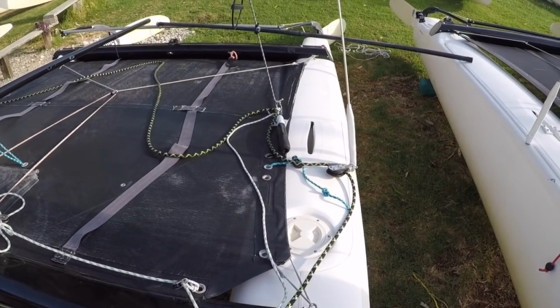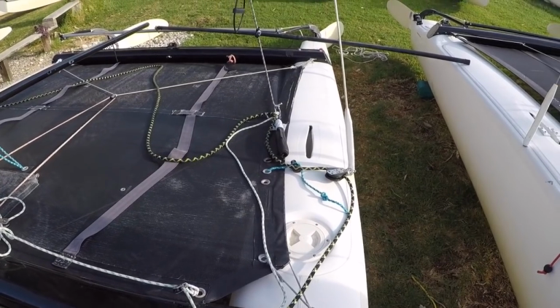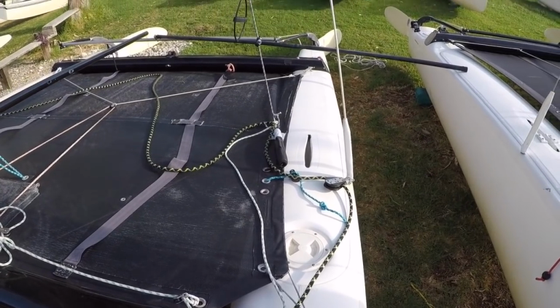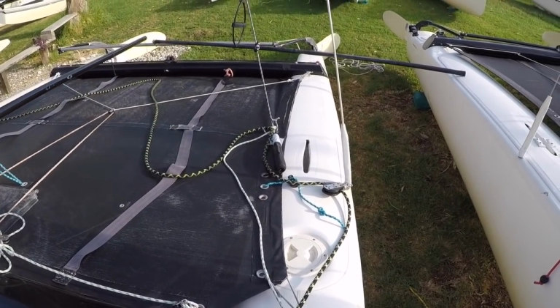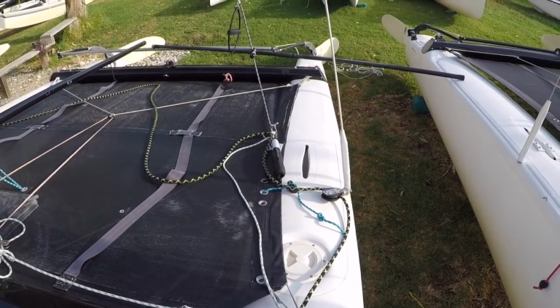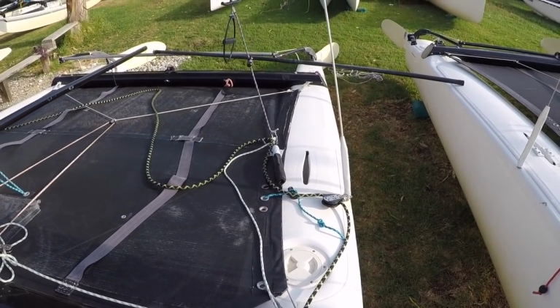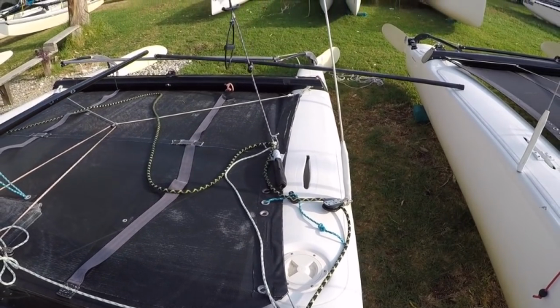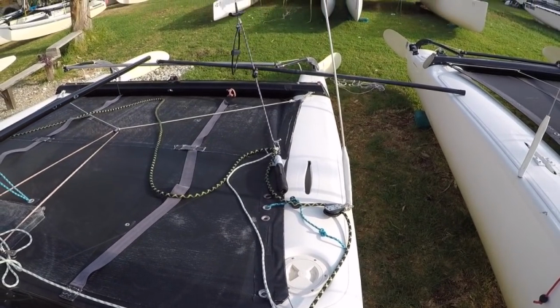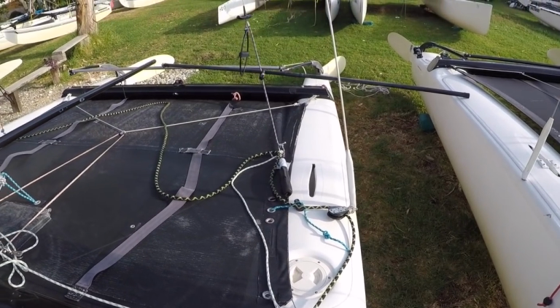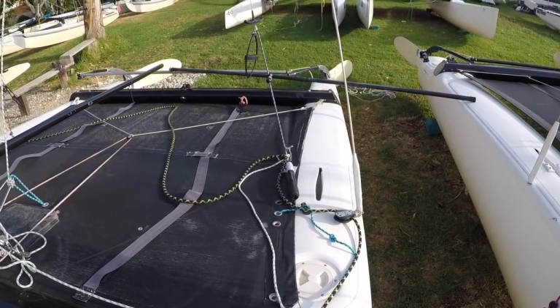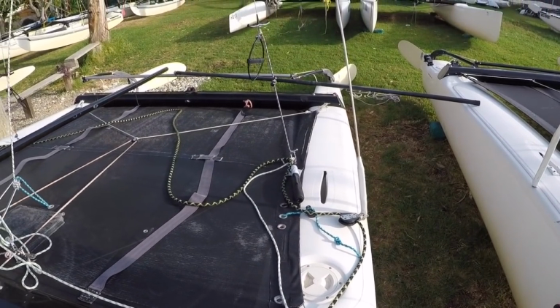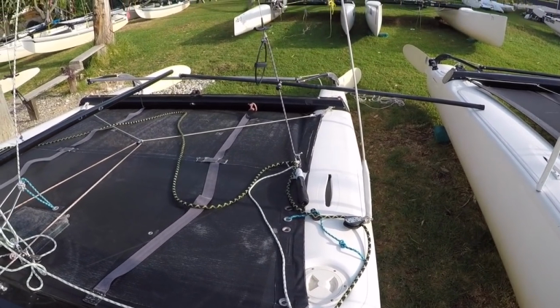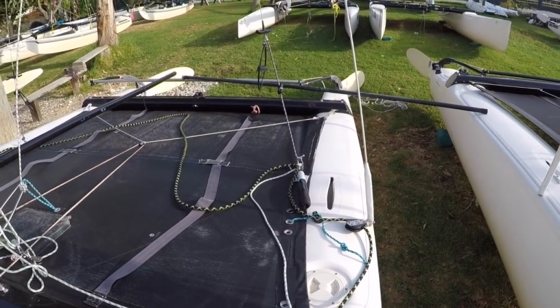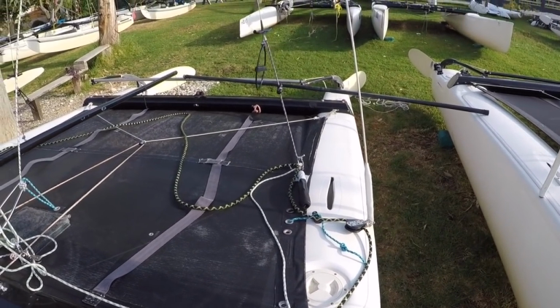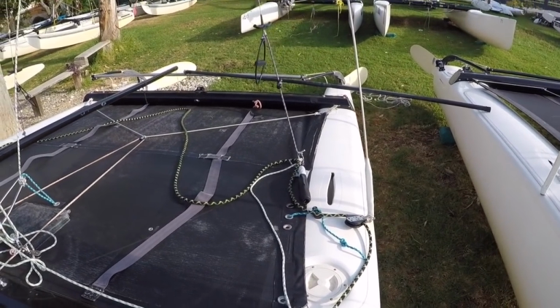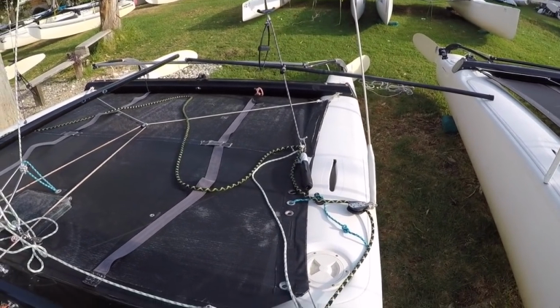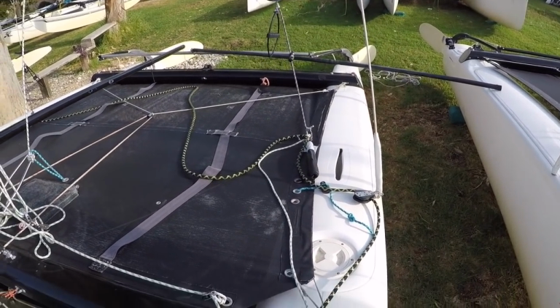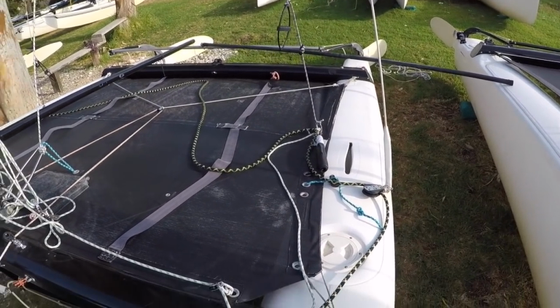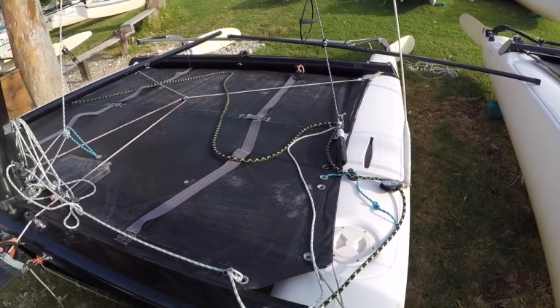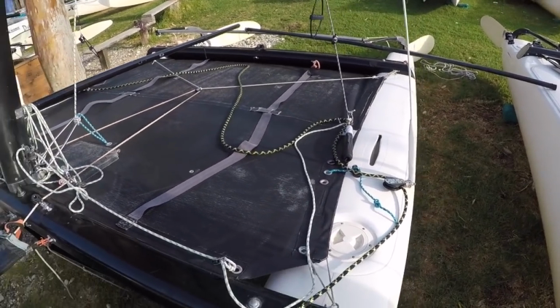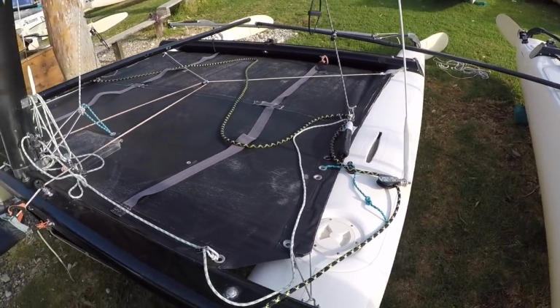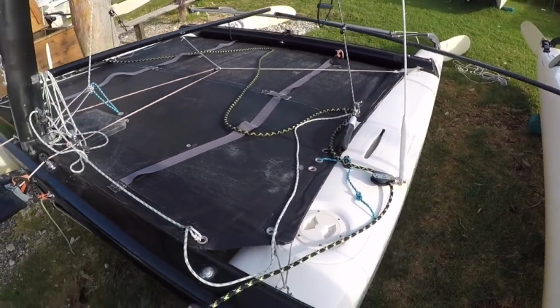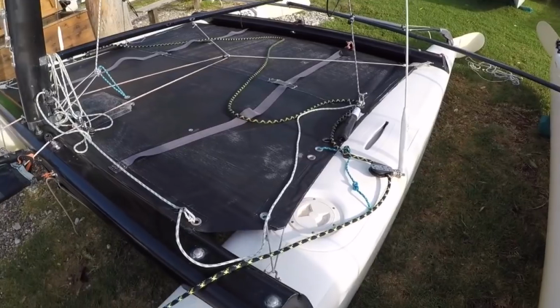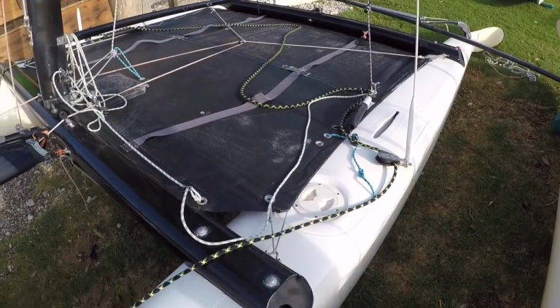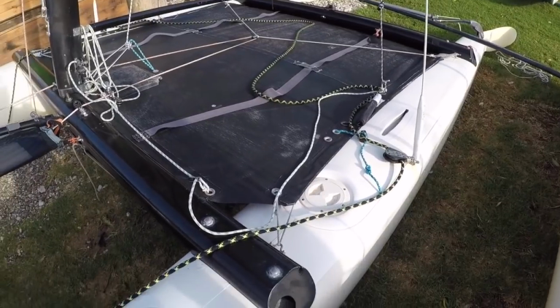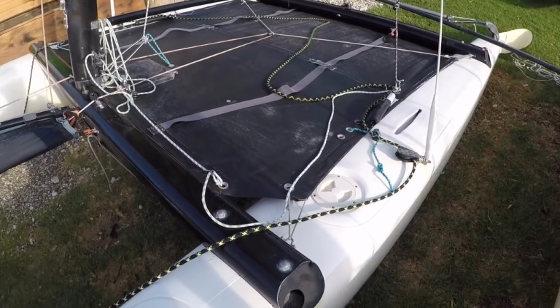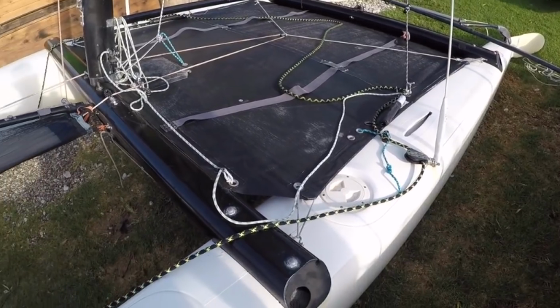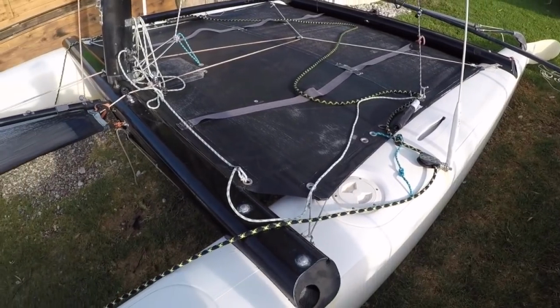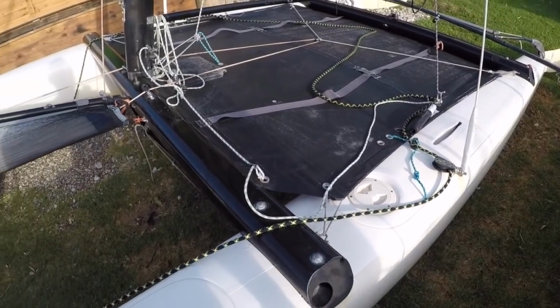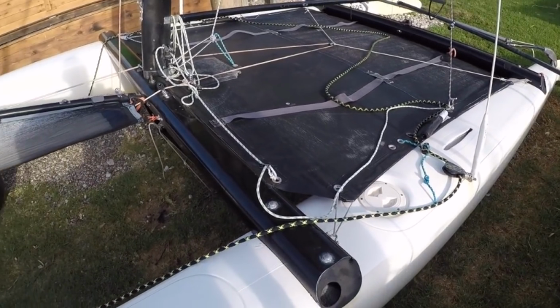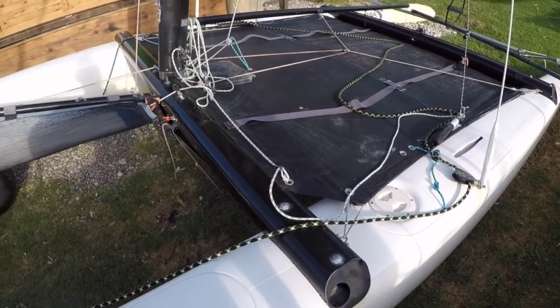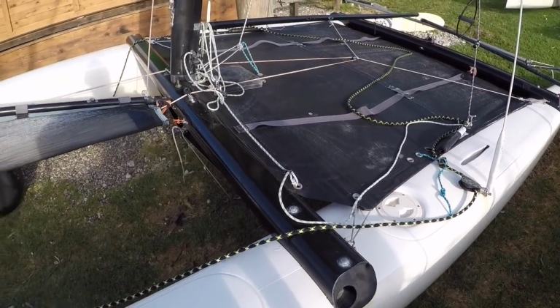With this also, it means you can get hold of the downhaul a lot easier if you want to trim the downhaul.